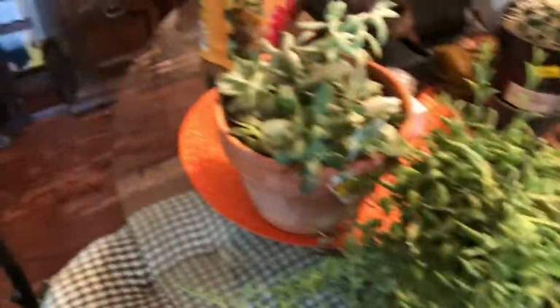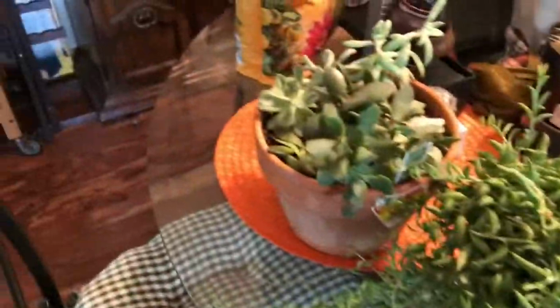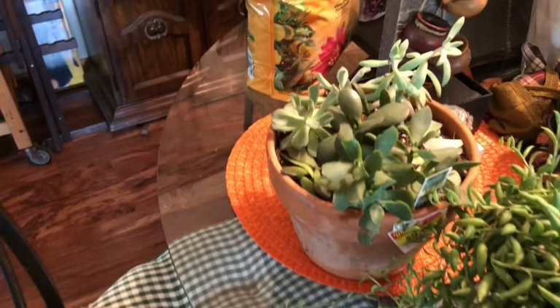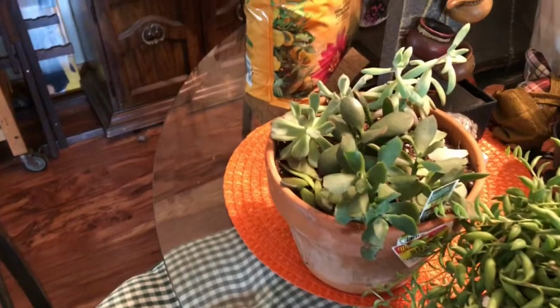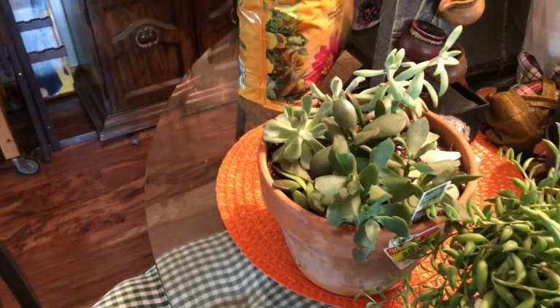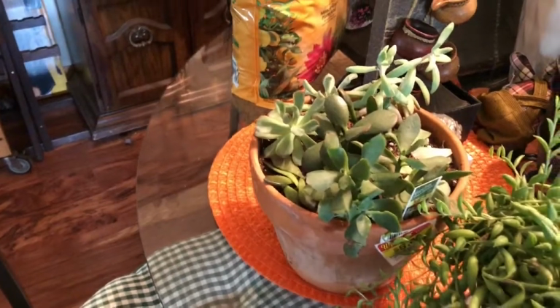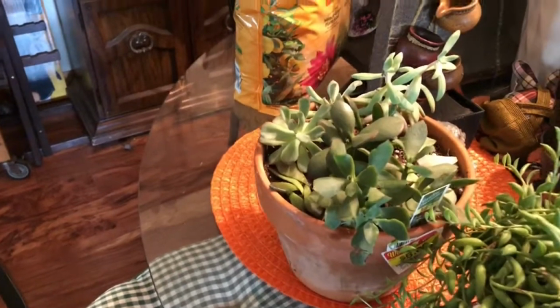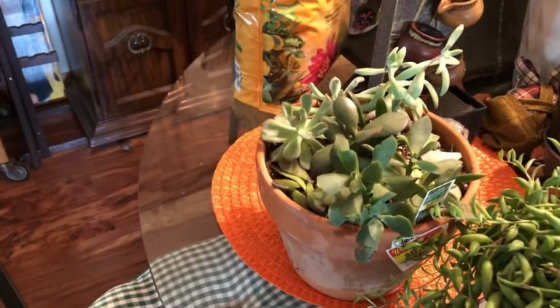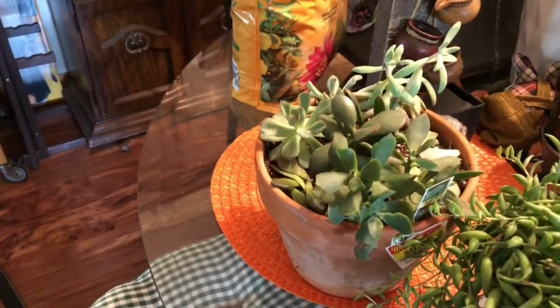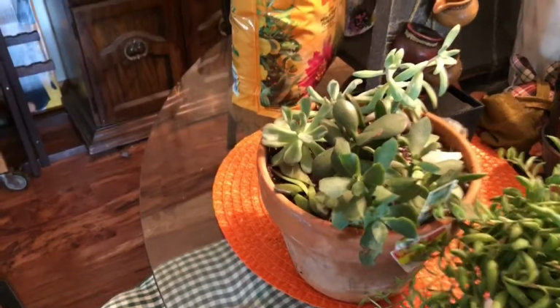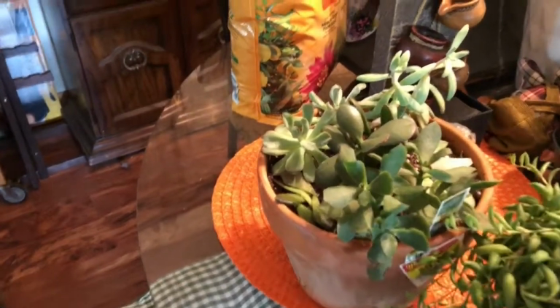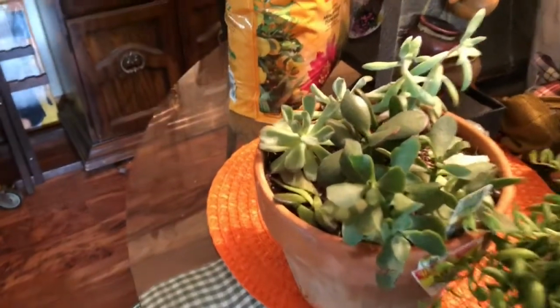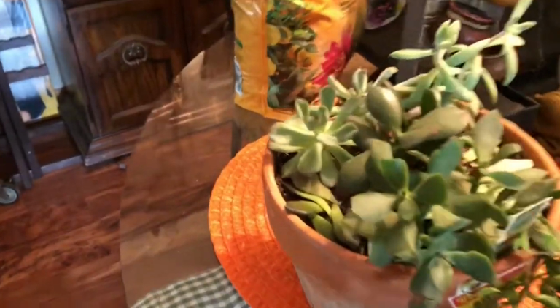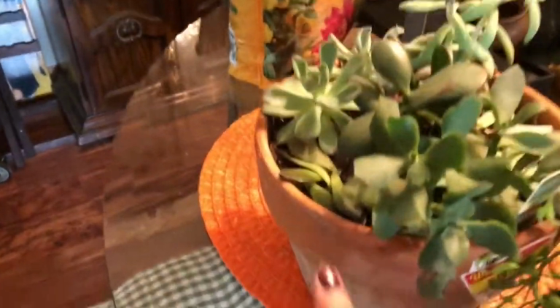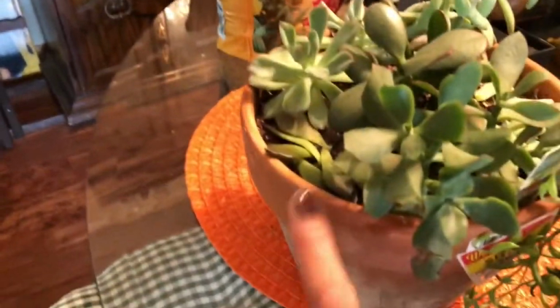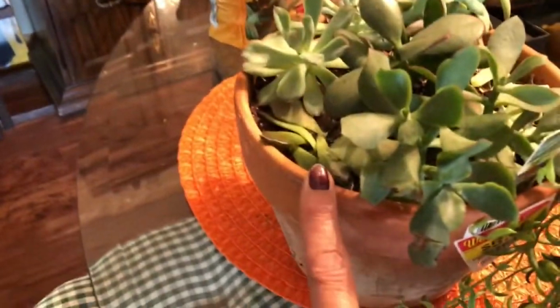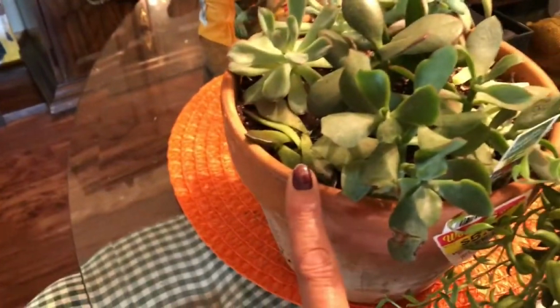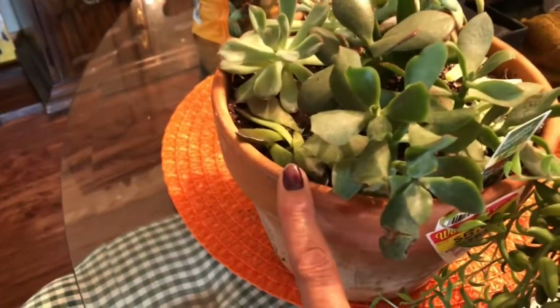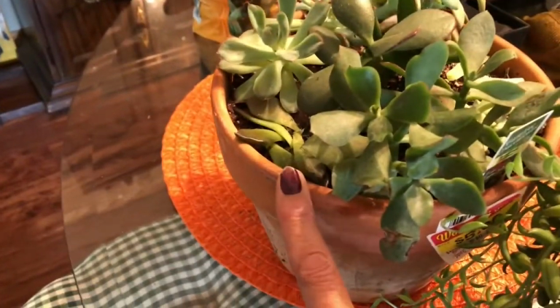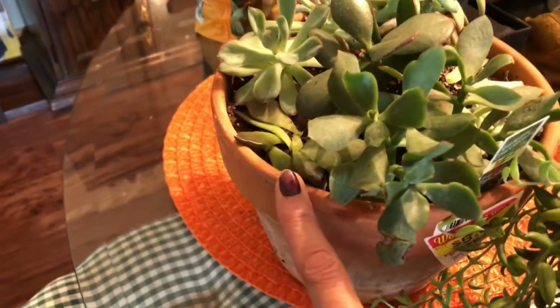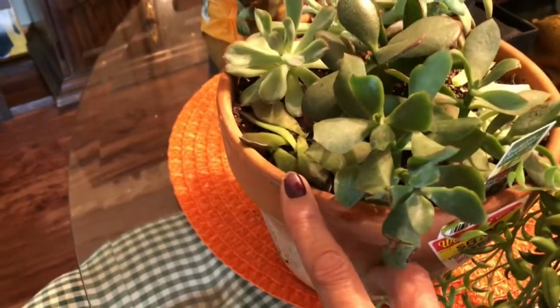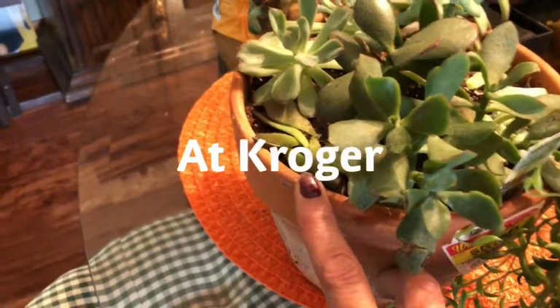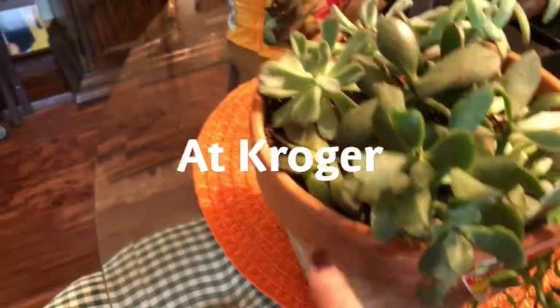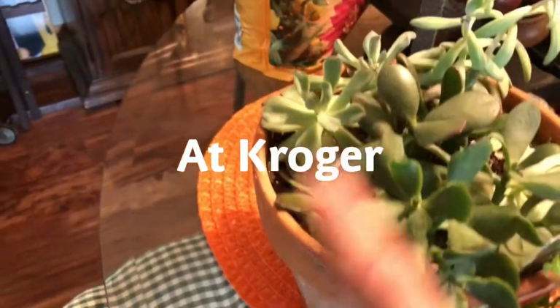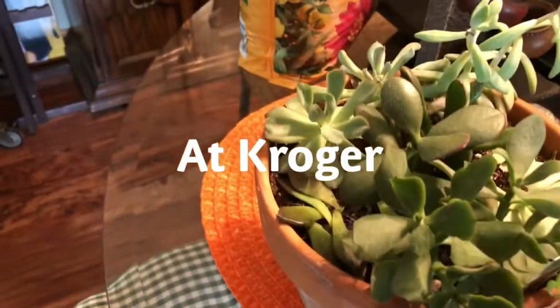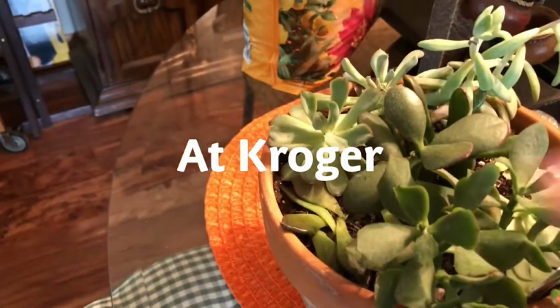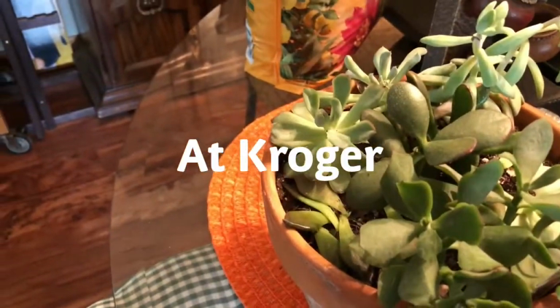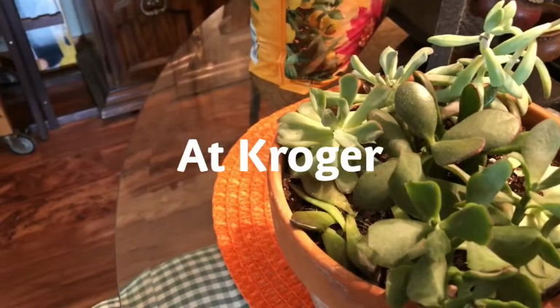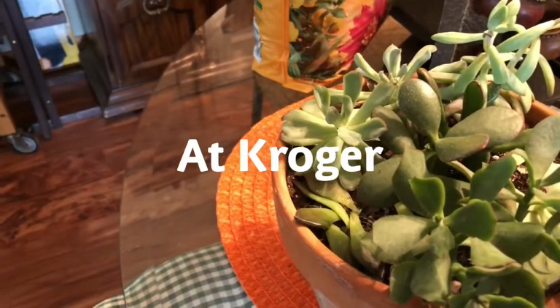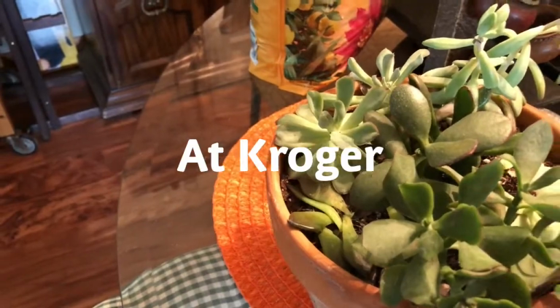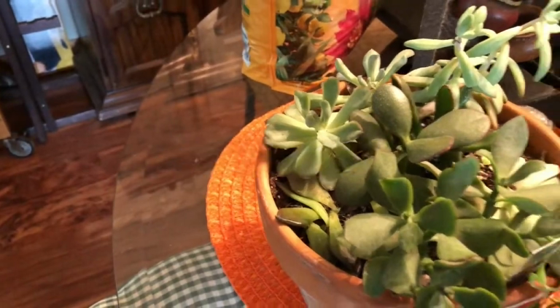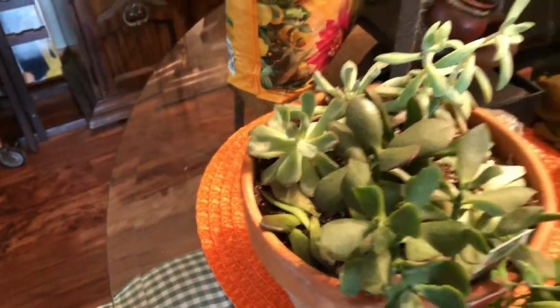And then this afternoon, I found this terracotta pot with a hole in it, with all these little babies in it, for $5.